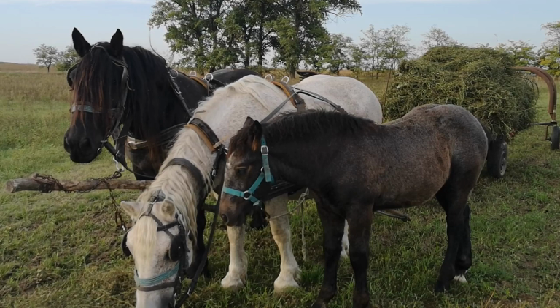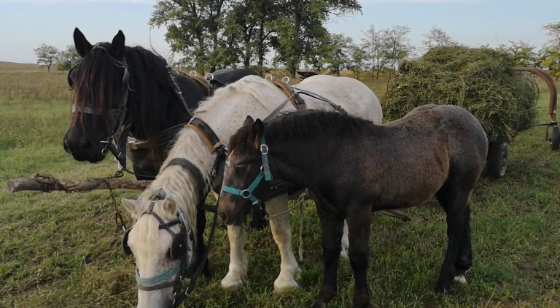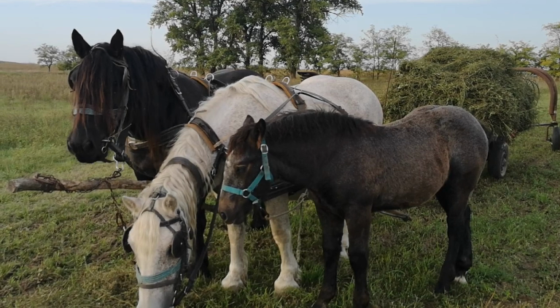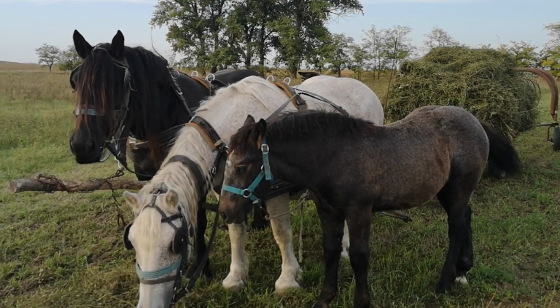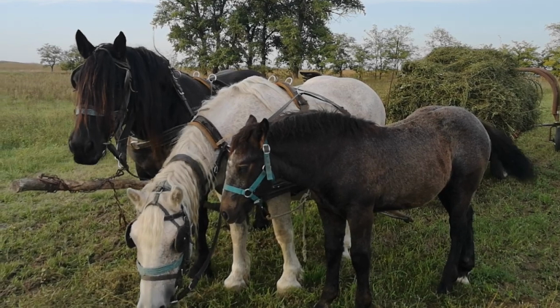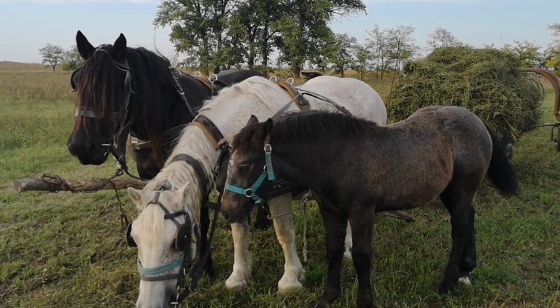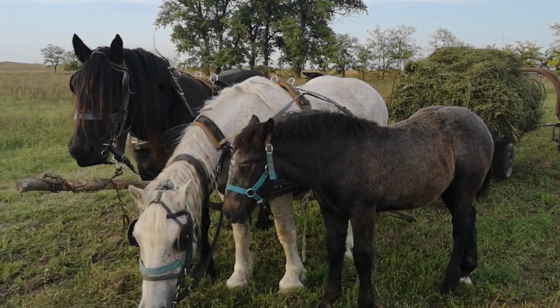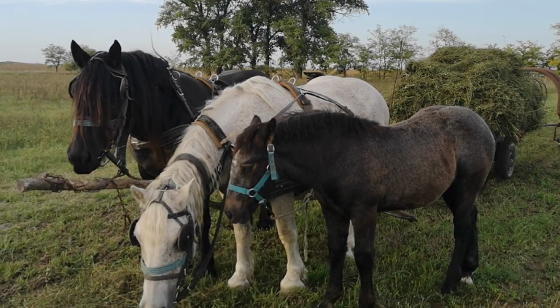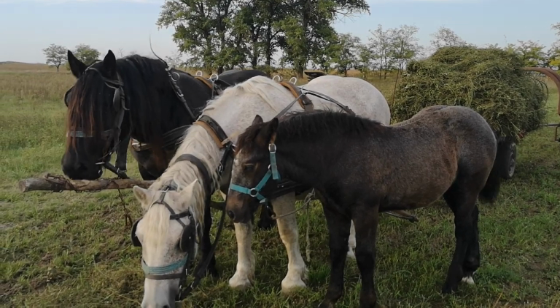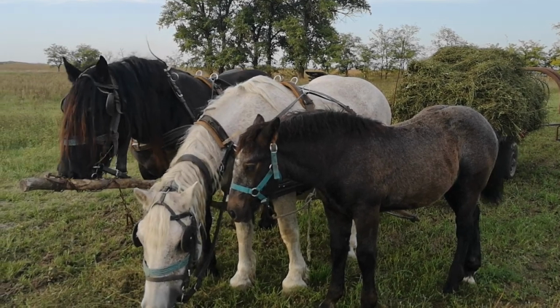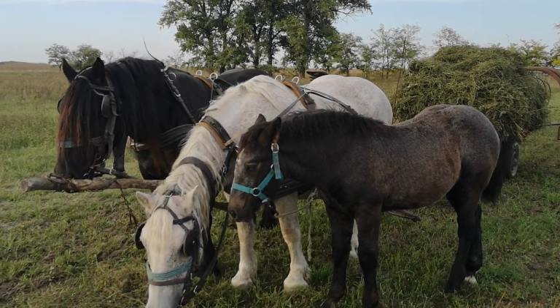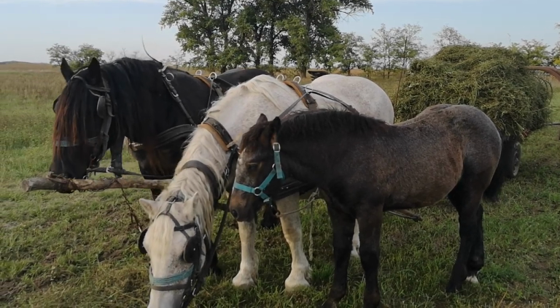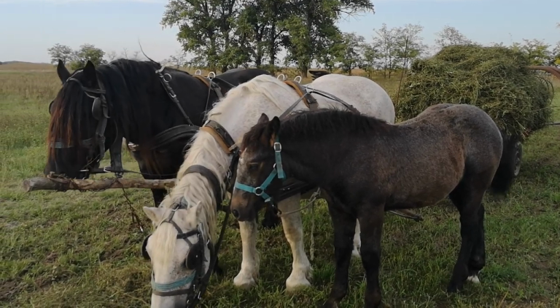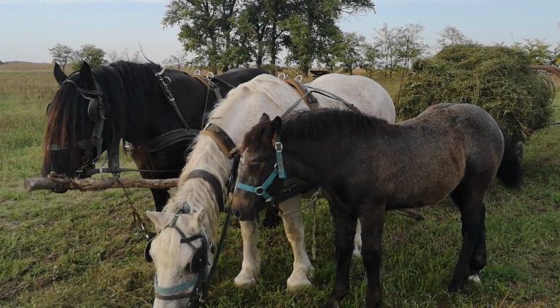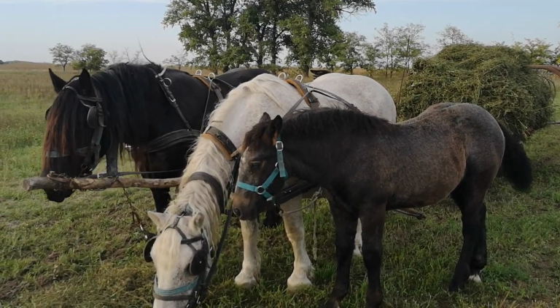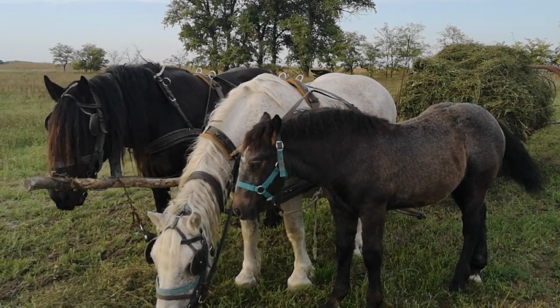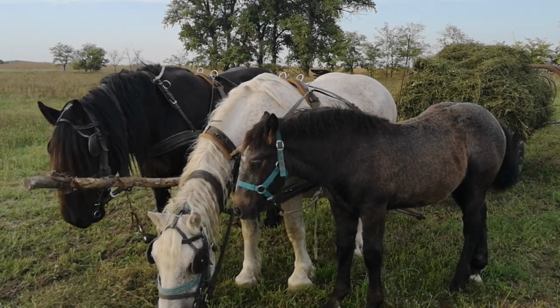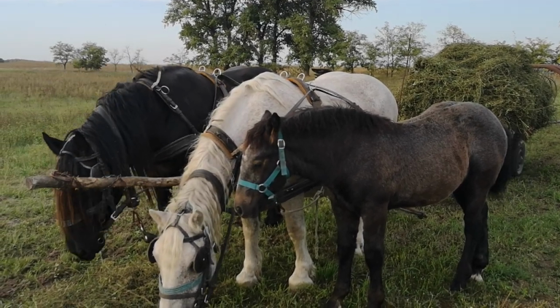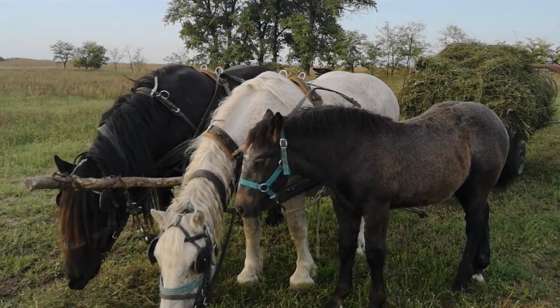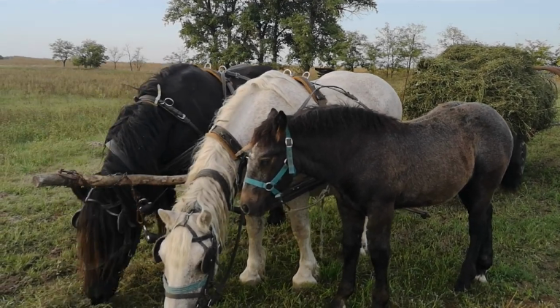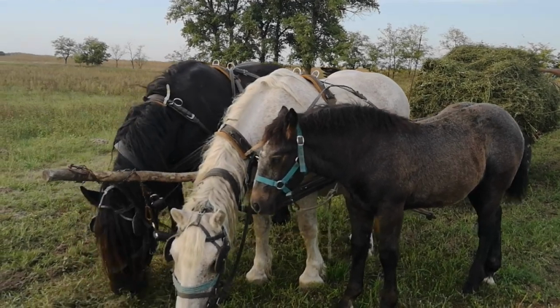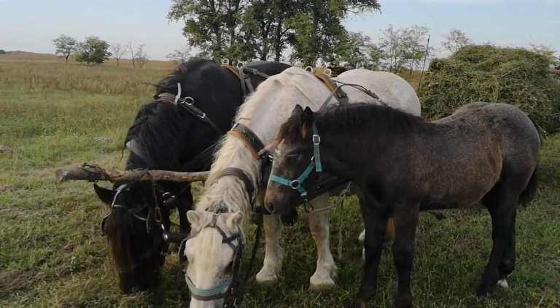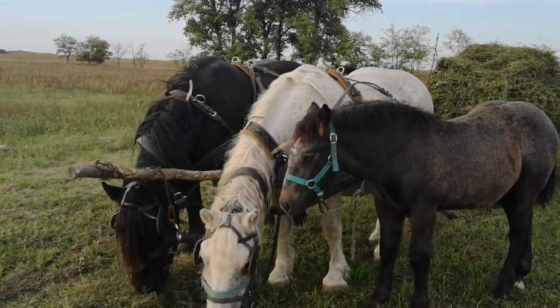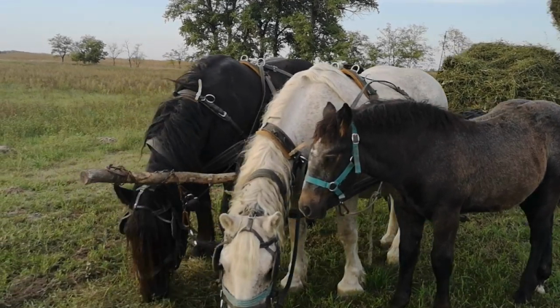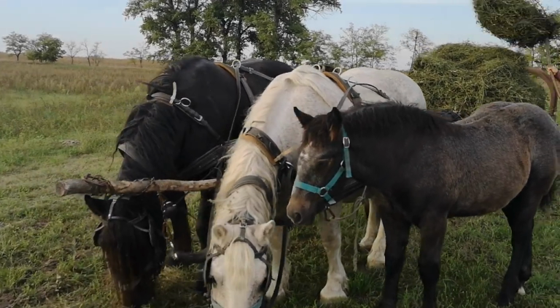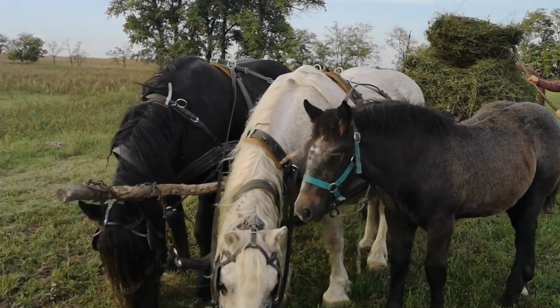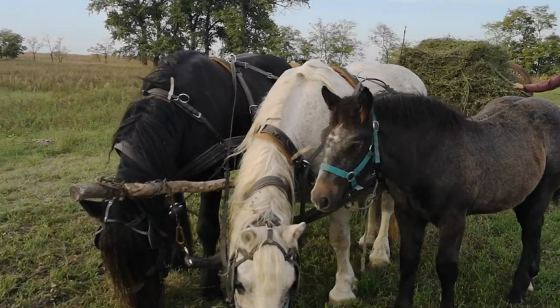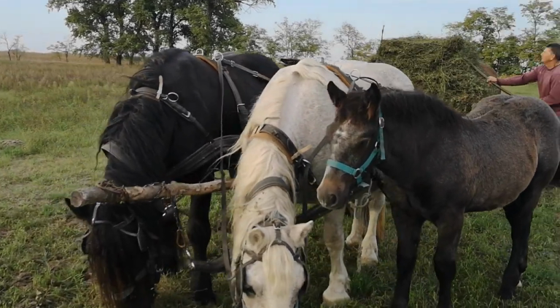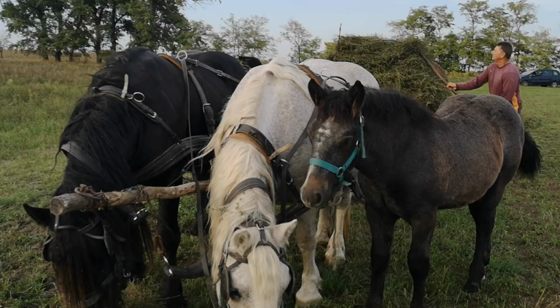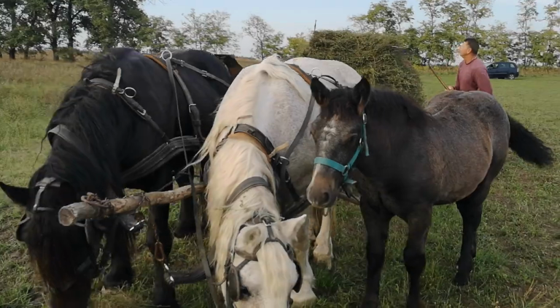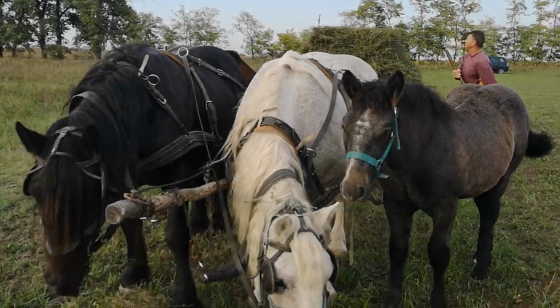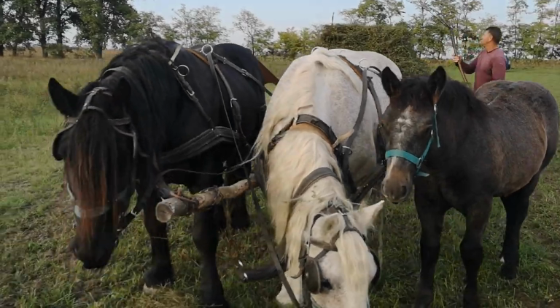And the dad's there — the stallion, a Norik stallion. So they get used to everything and they get a little snack.